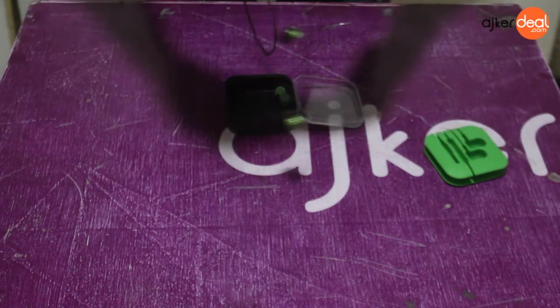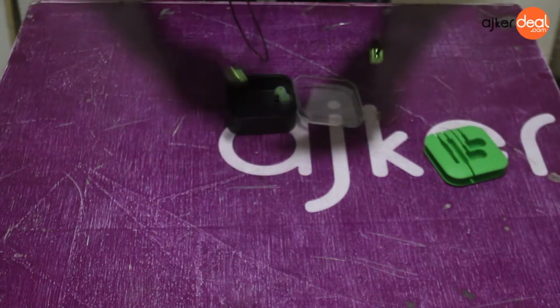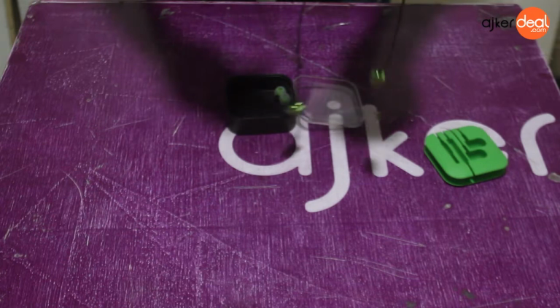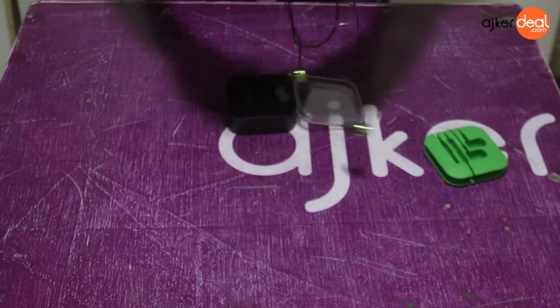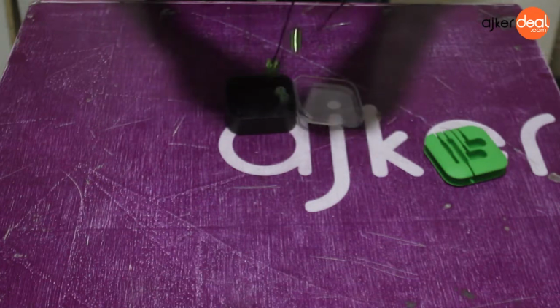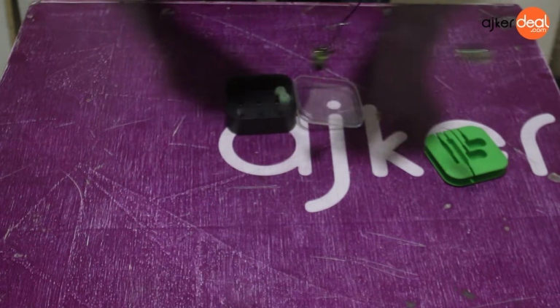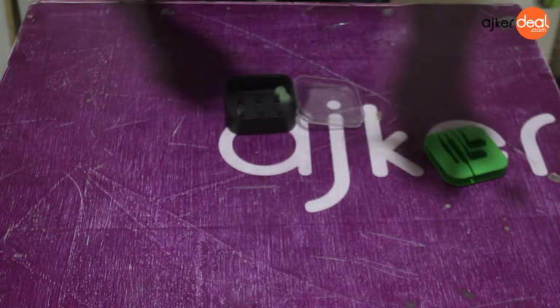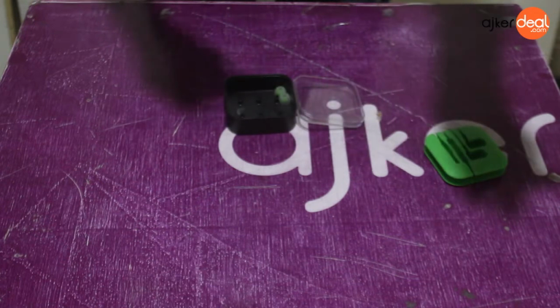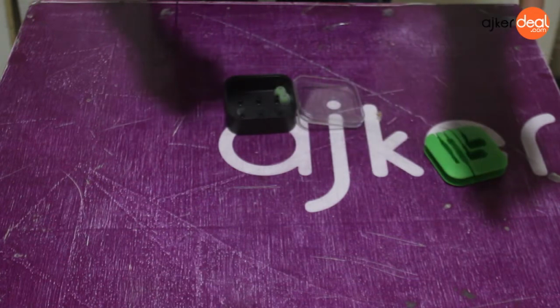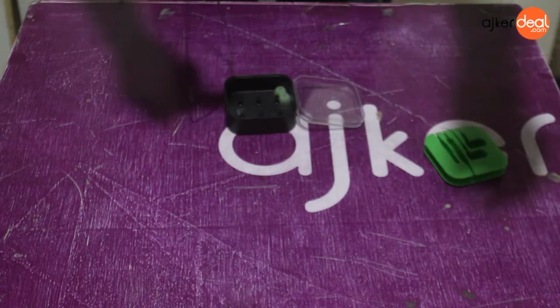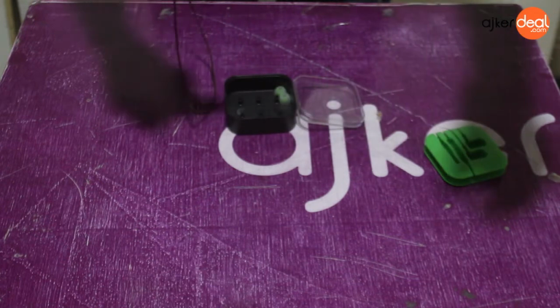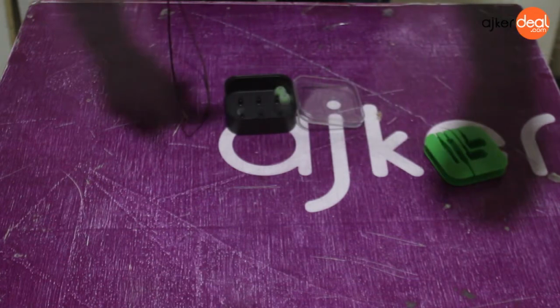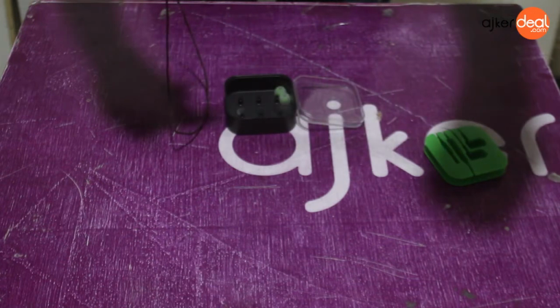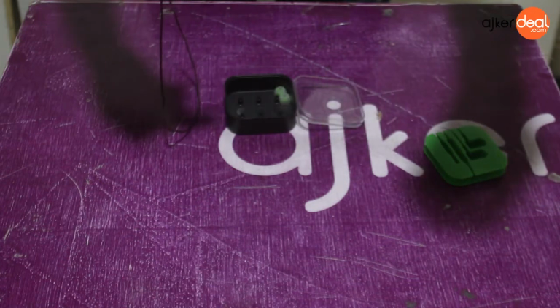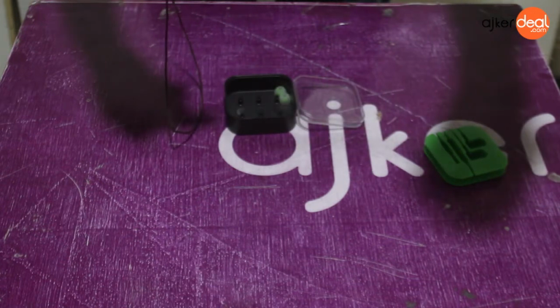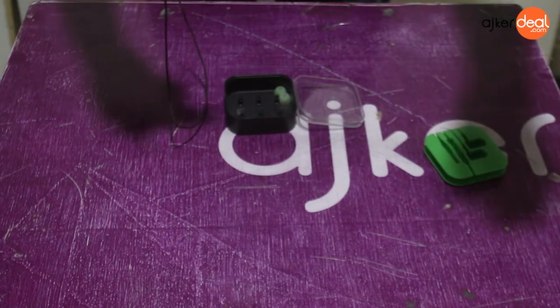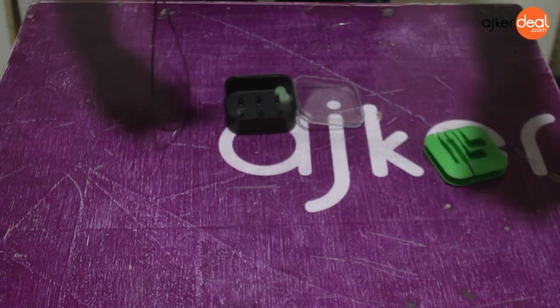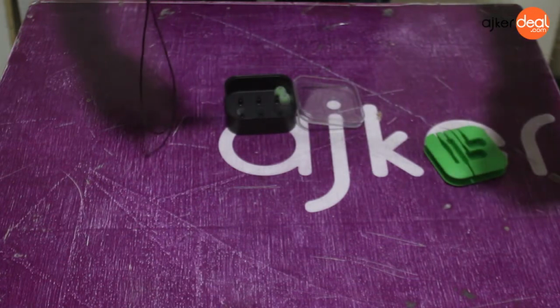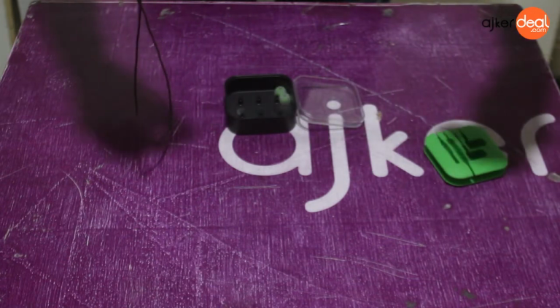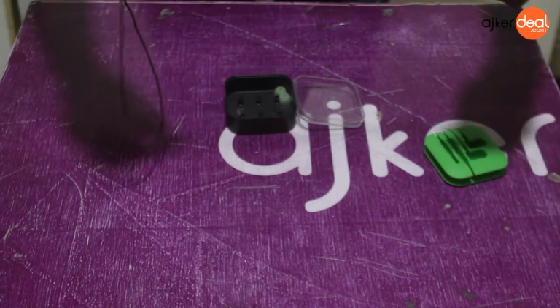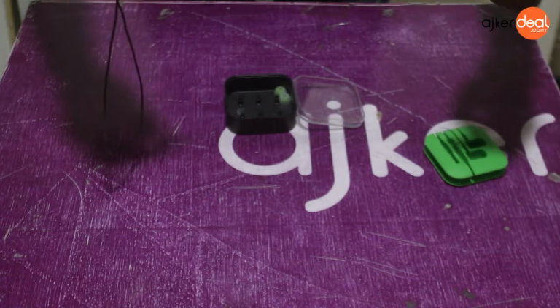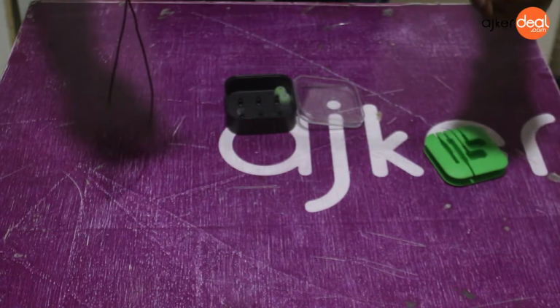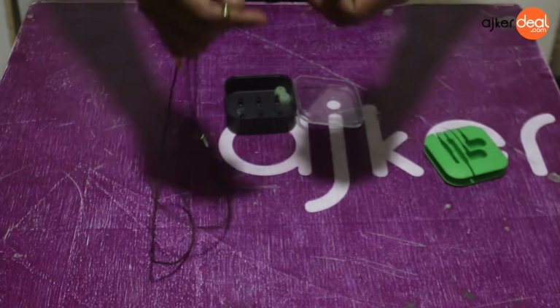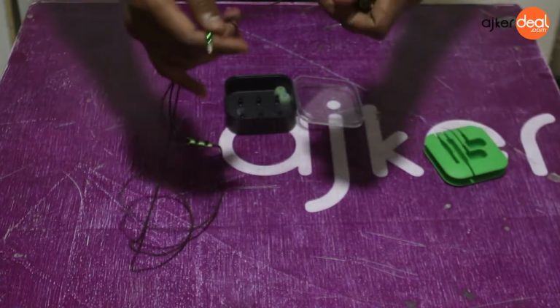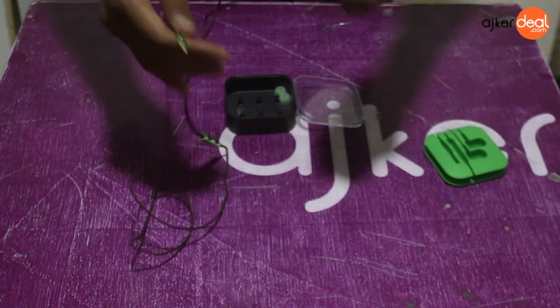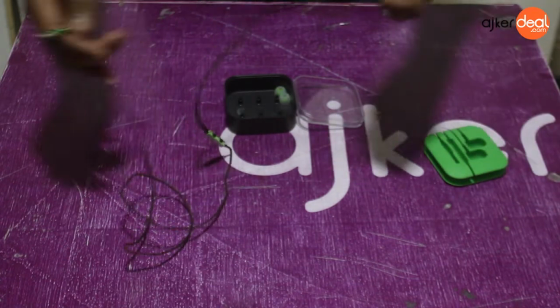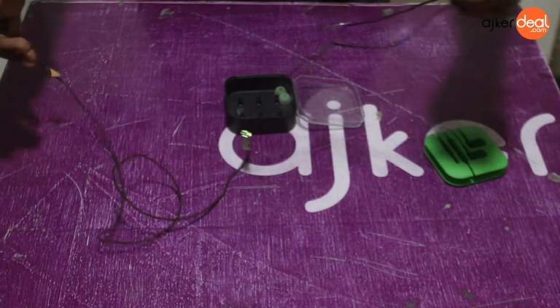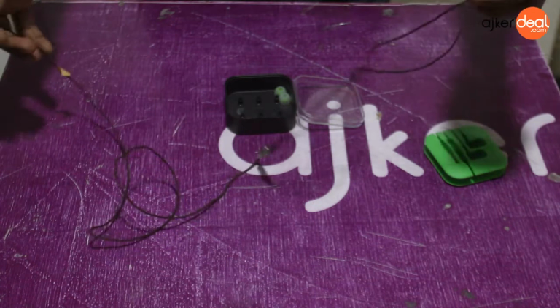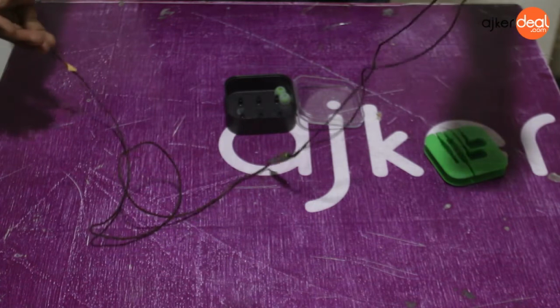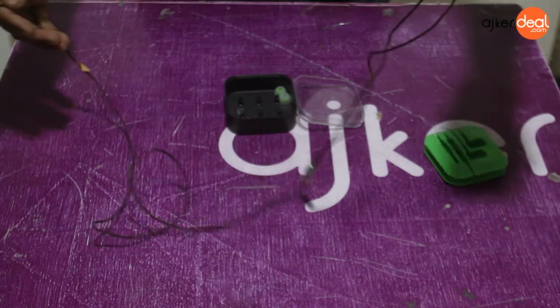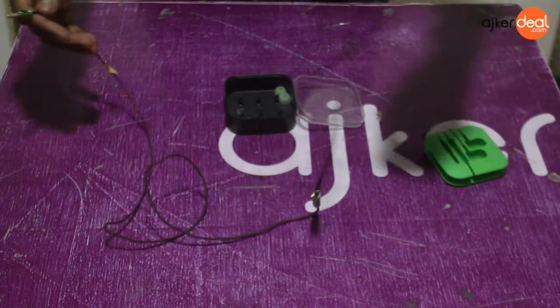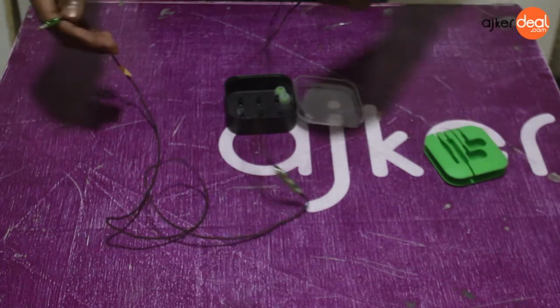The rubberized material is actually fabric. This is the product of the headphone — it's not a good product.